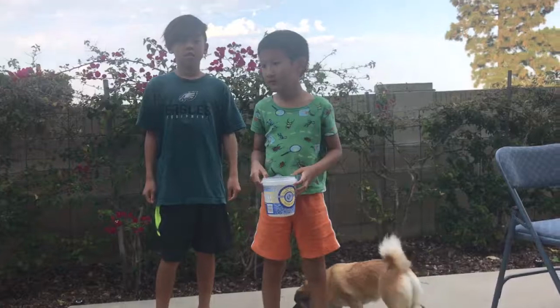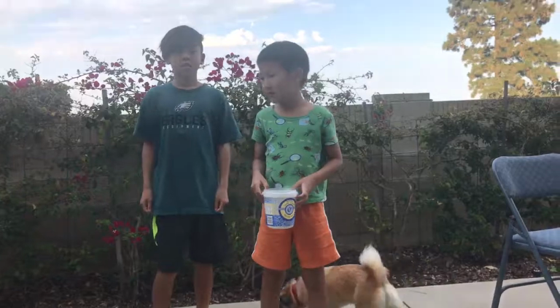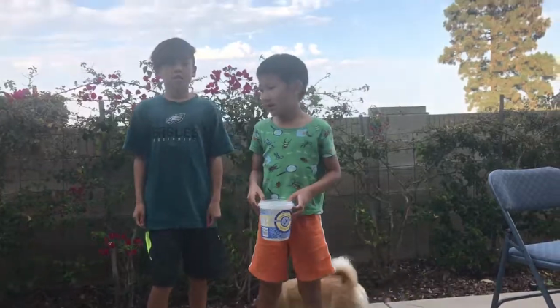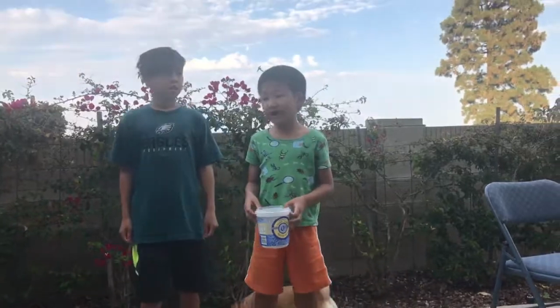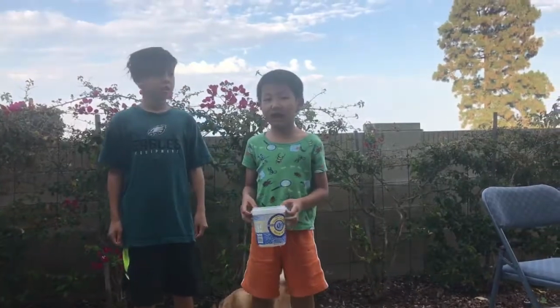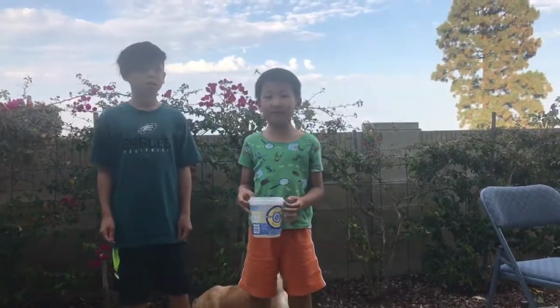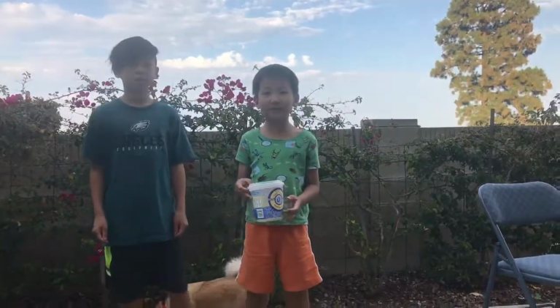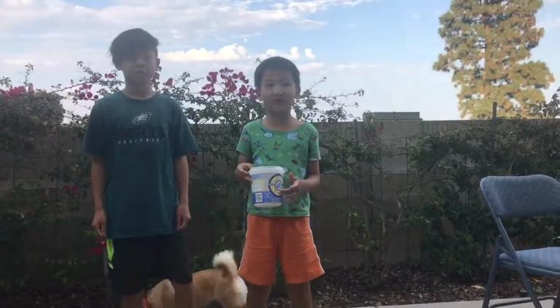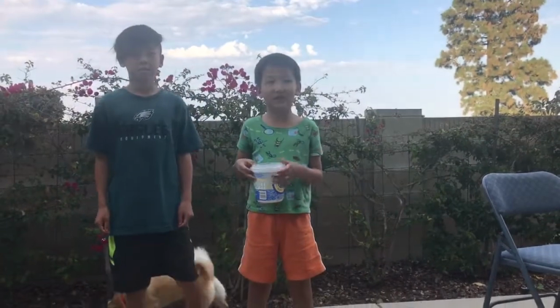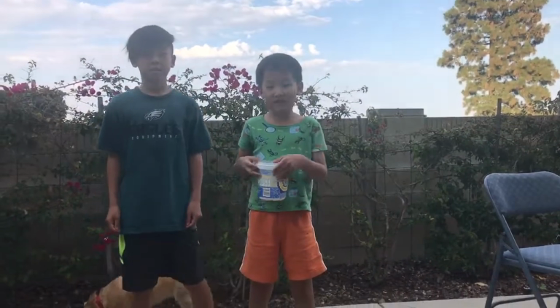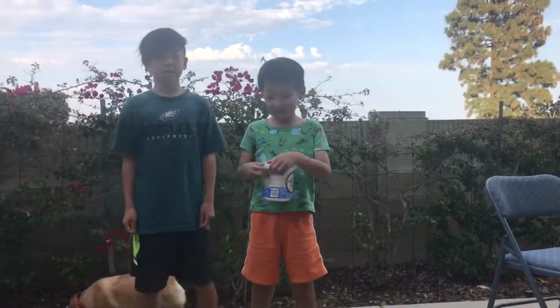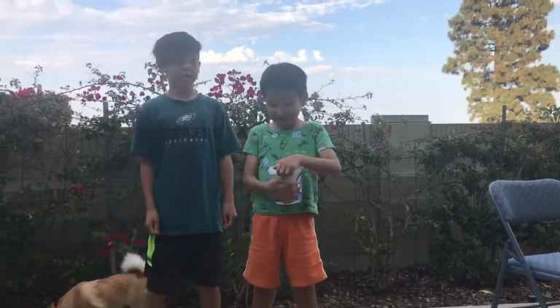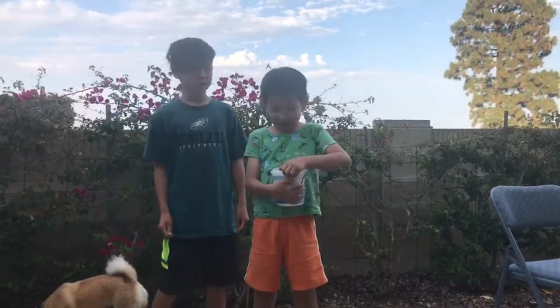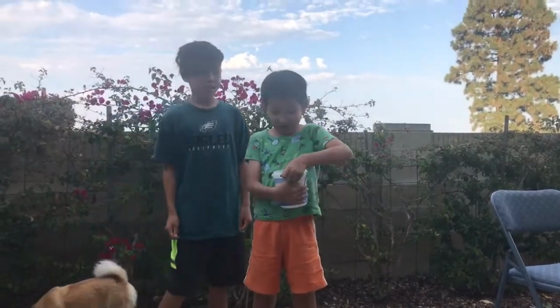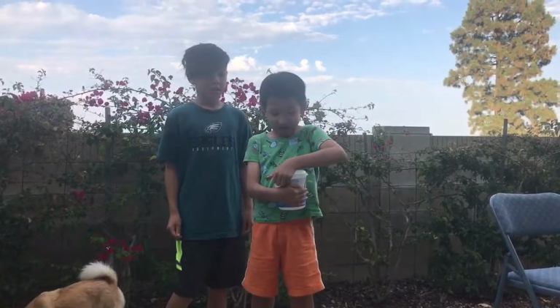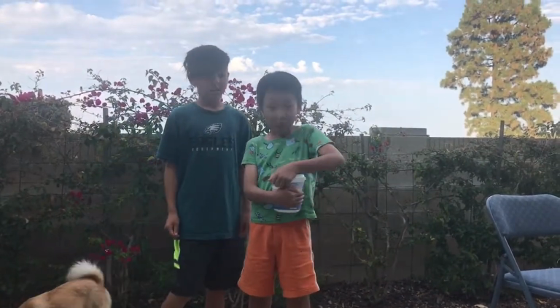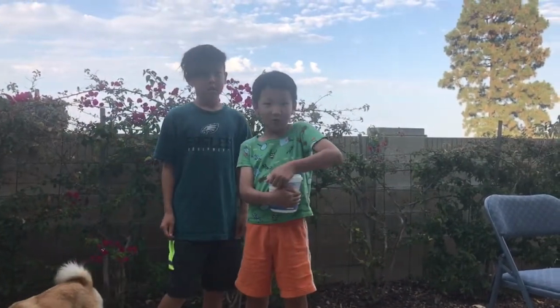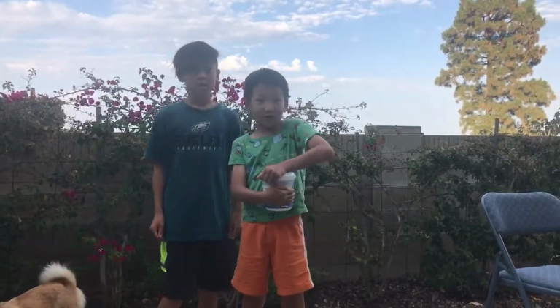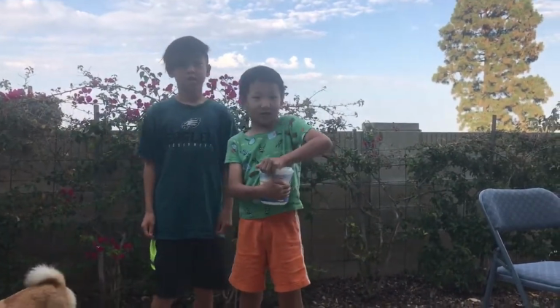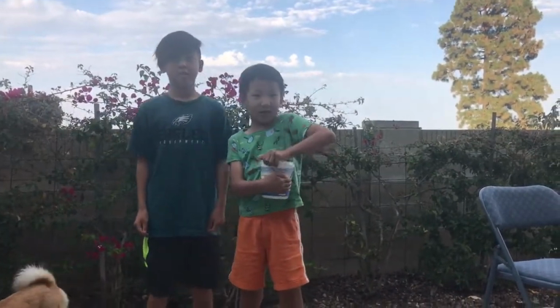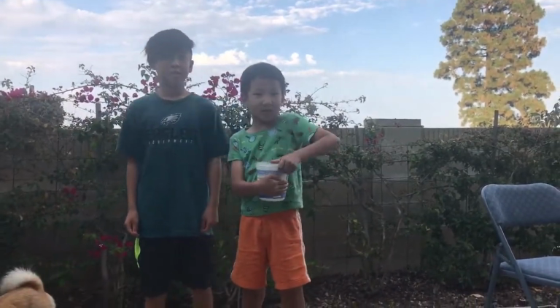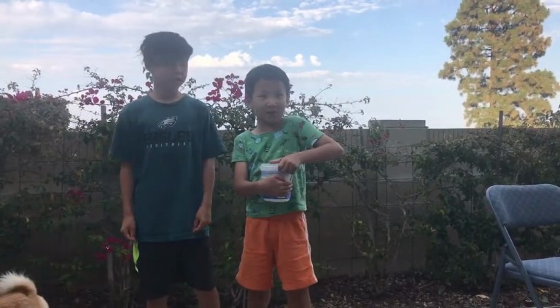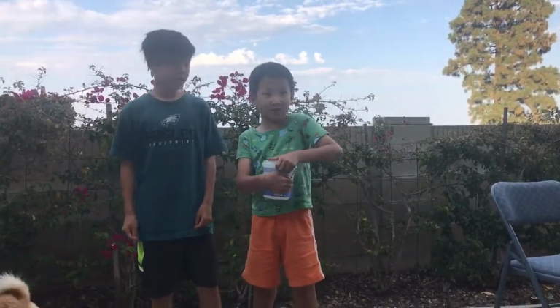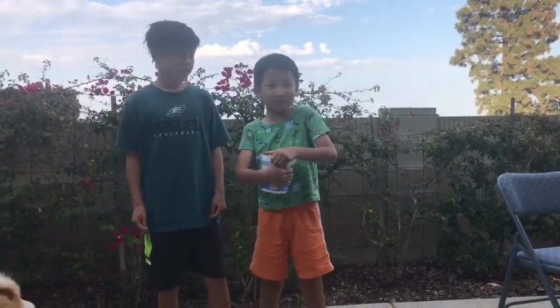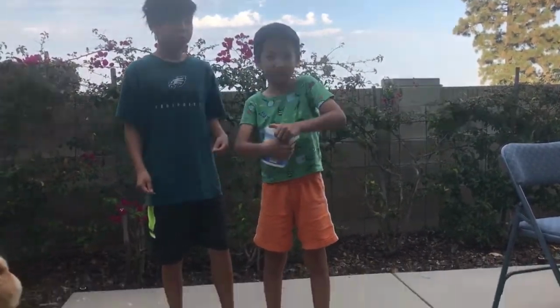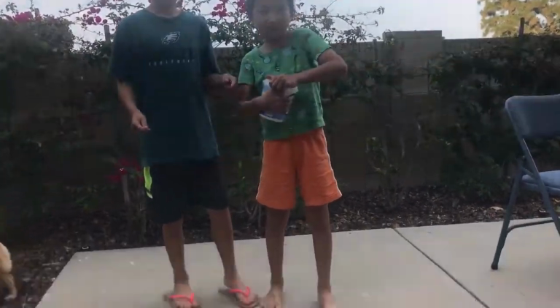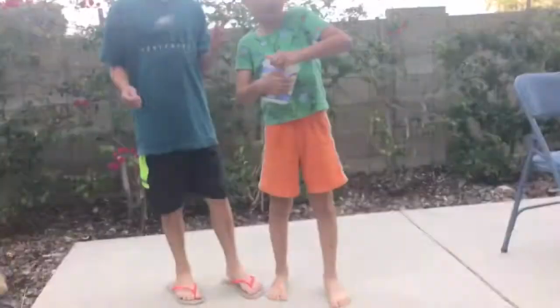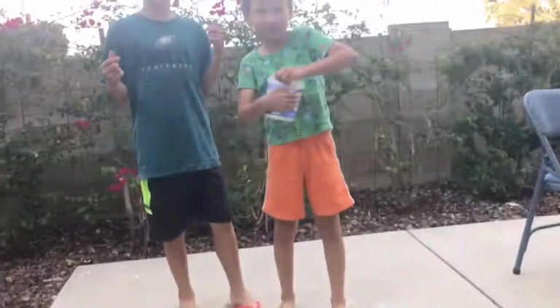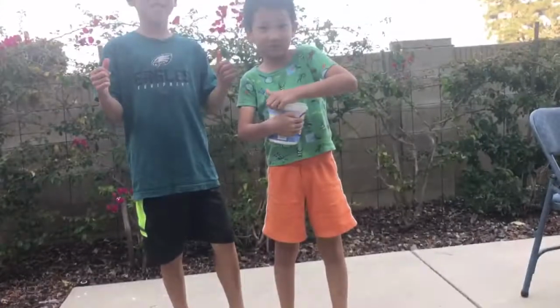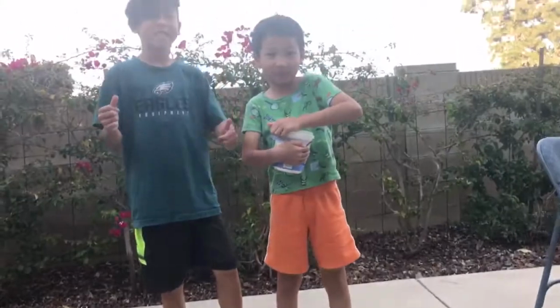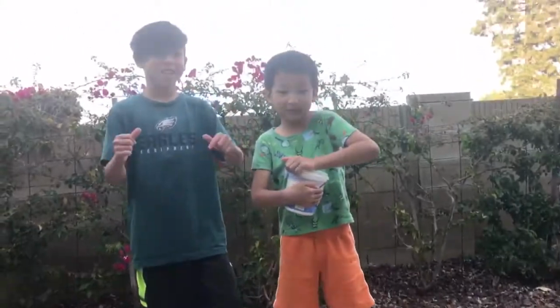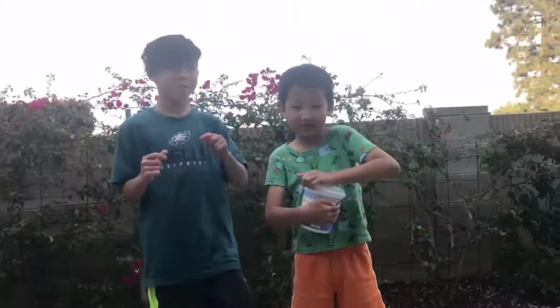Hi, I'm the beetle guy. Today I'm going to show you a caterpillar with his cousin Jeremiah.